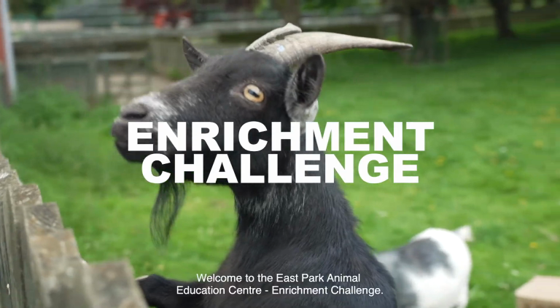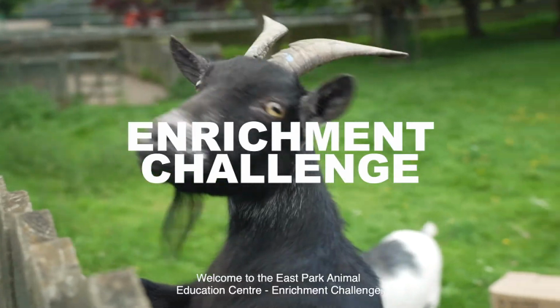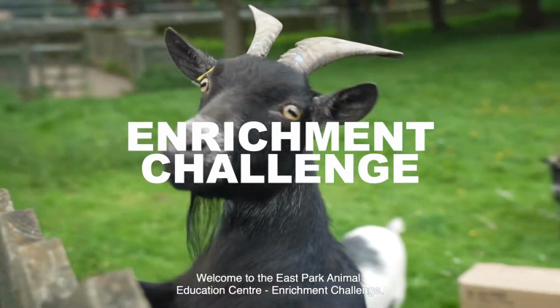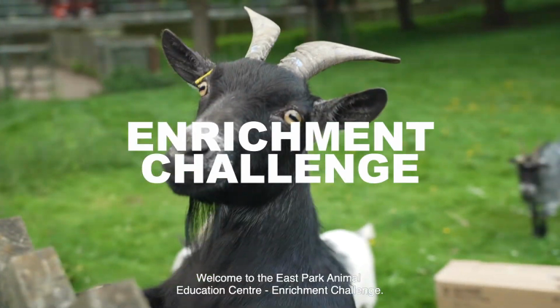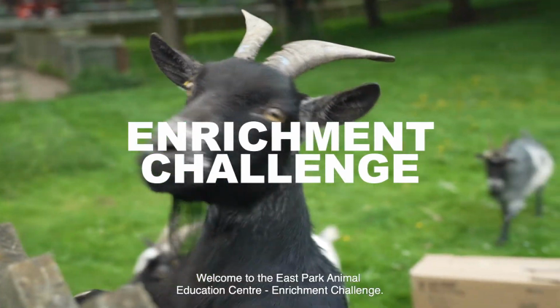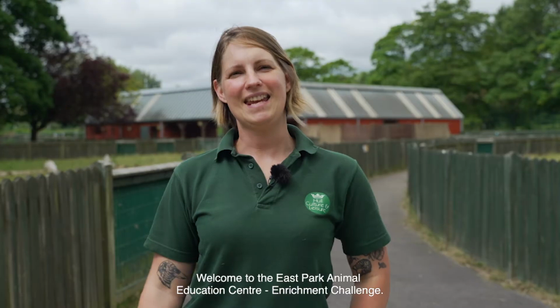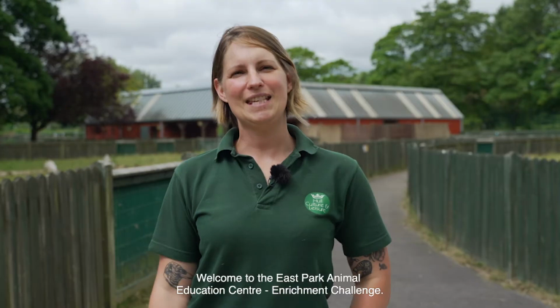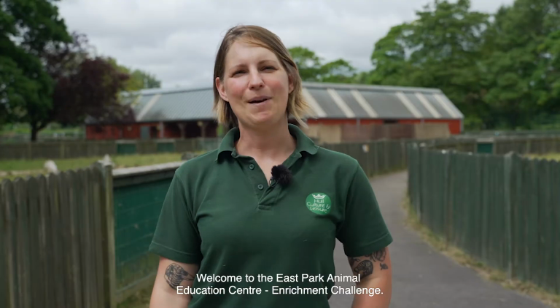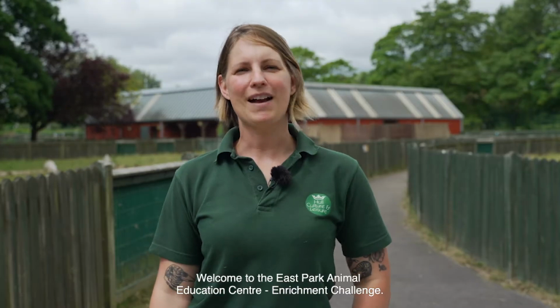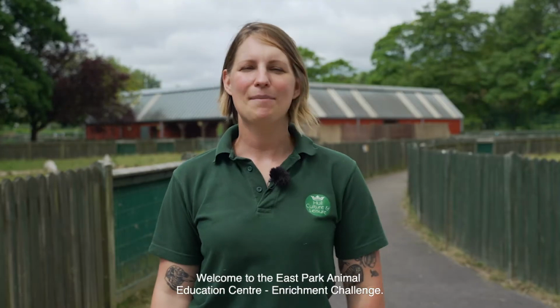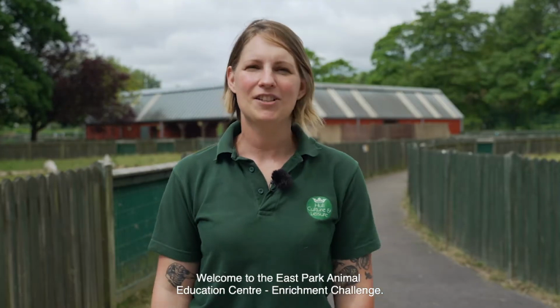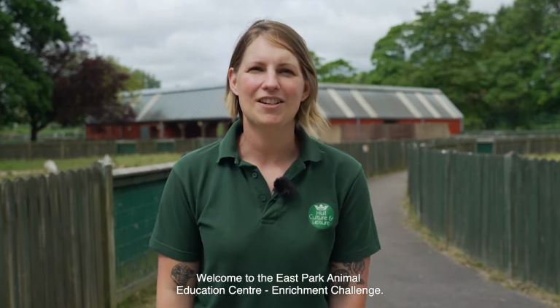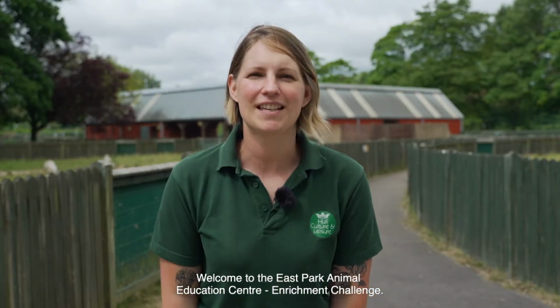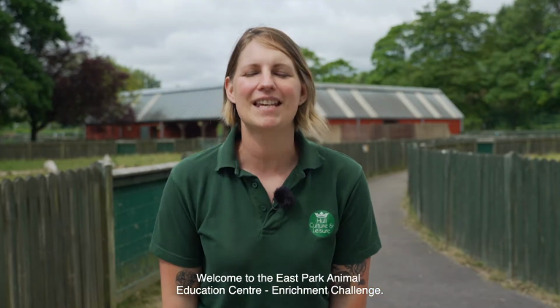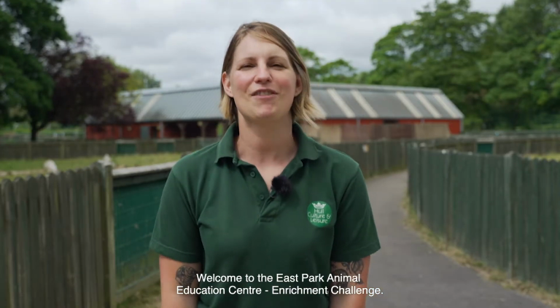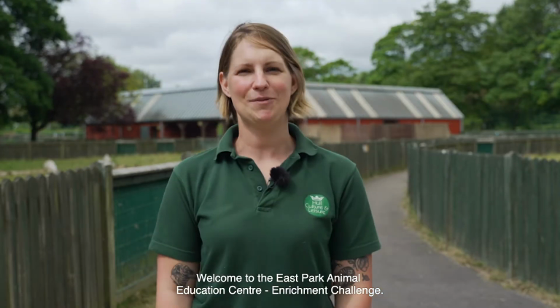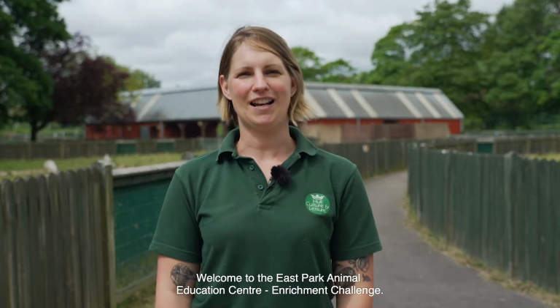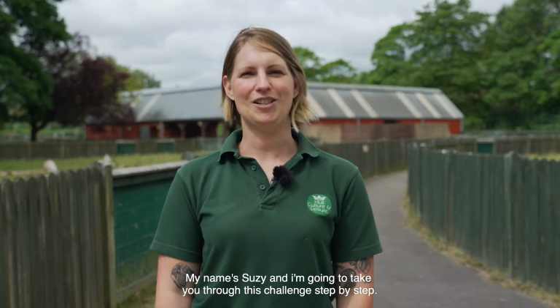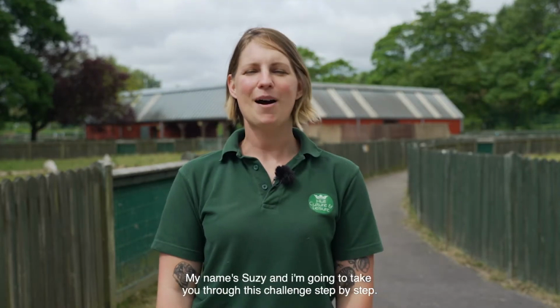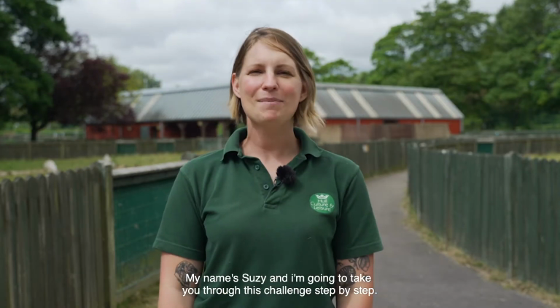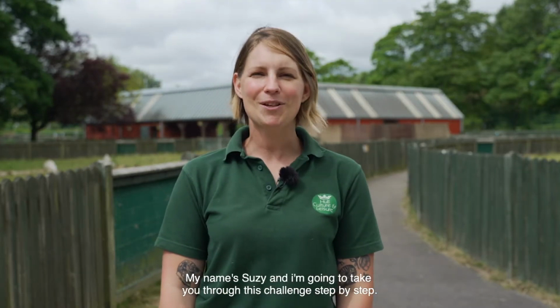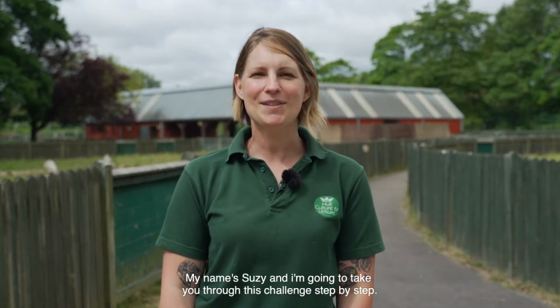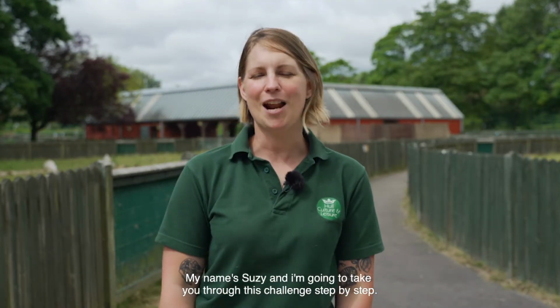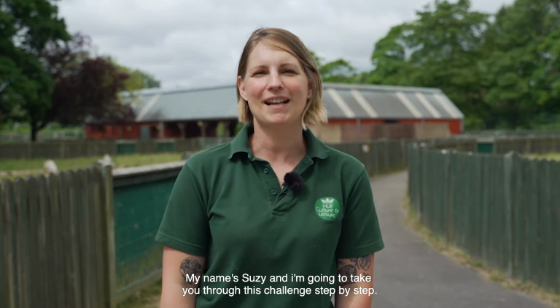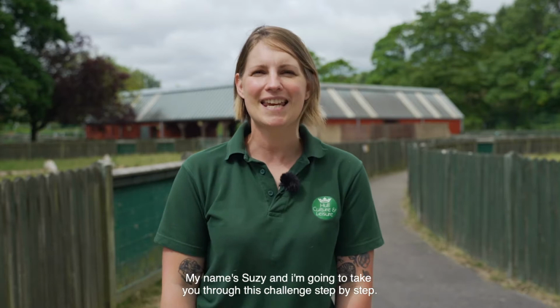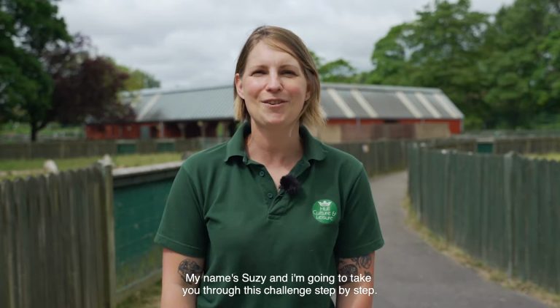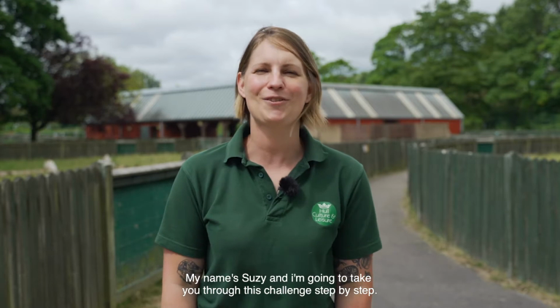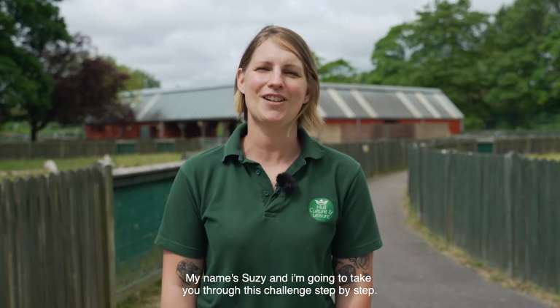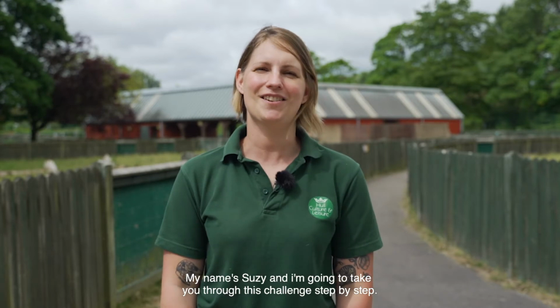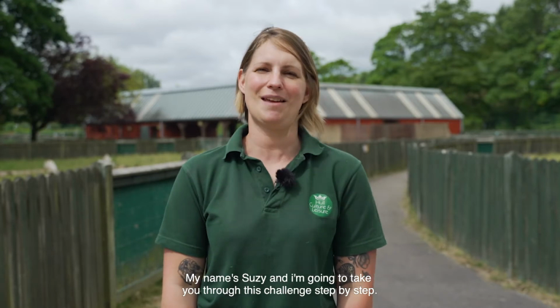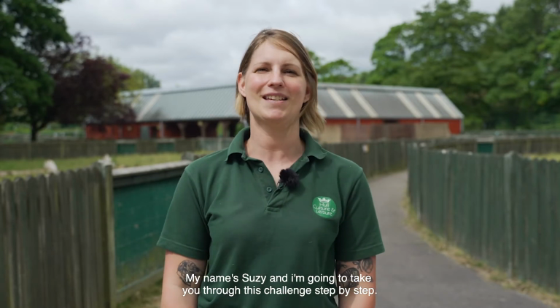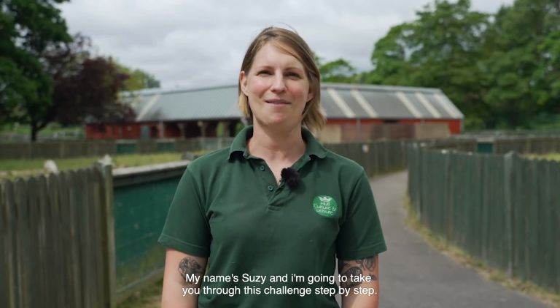Welcome to the East Park Animal Education Centre Enrichment Challenge. My name is Susie and I'm going to take you through this challenge step by step.